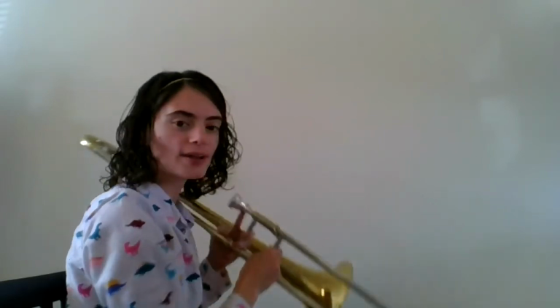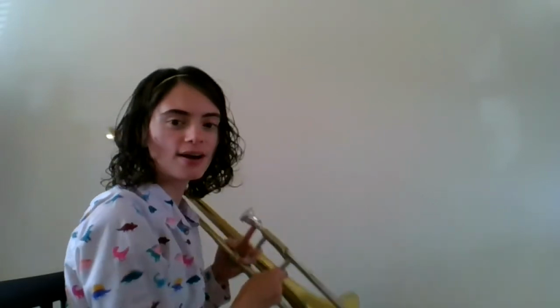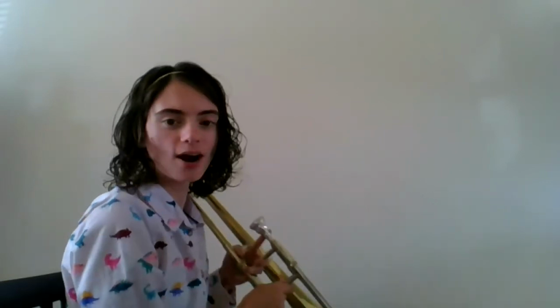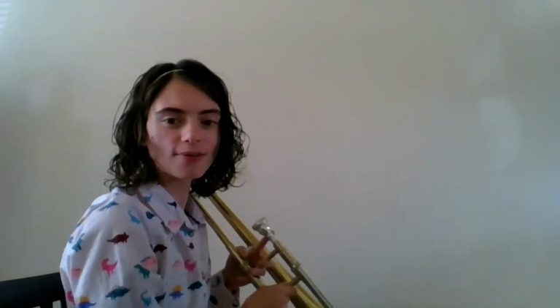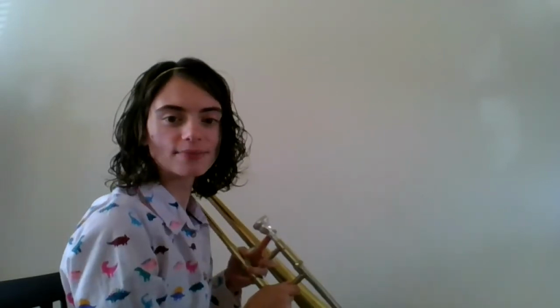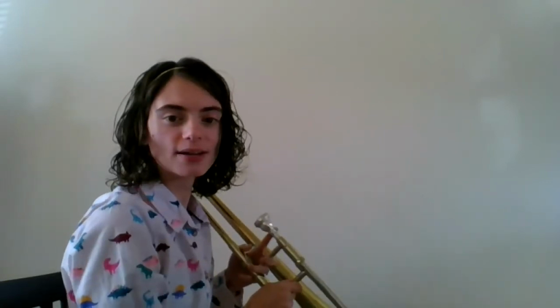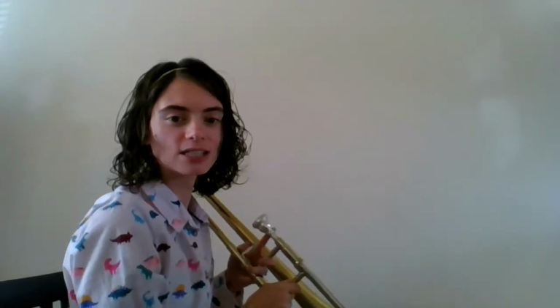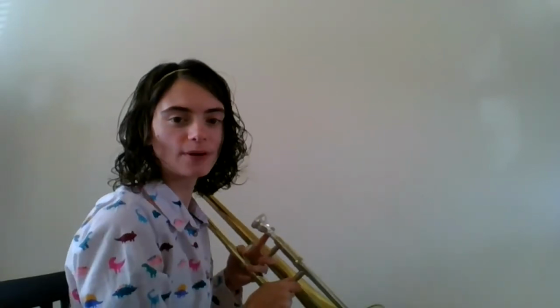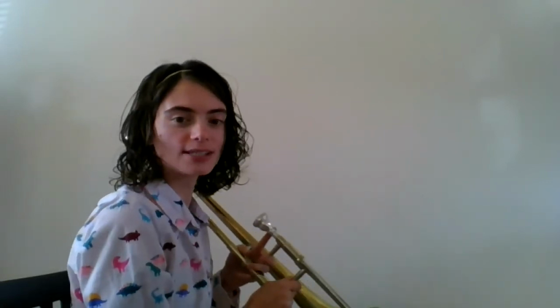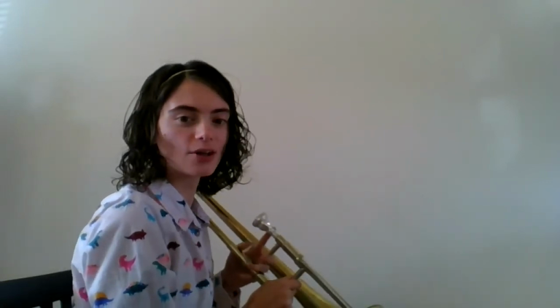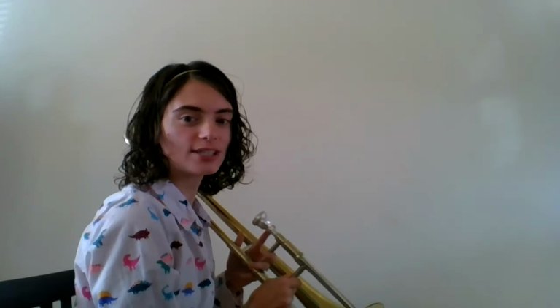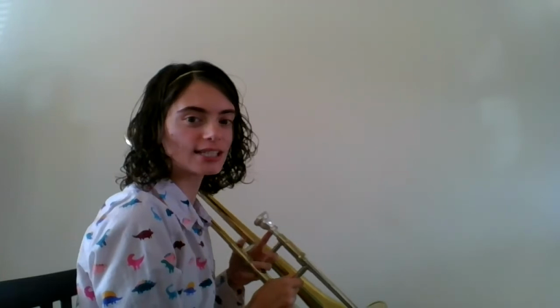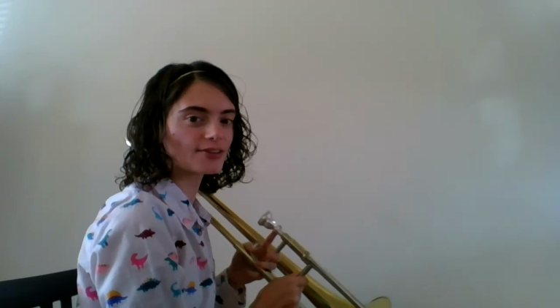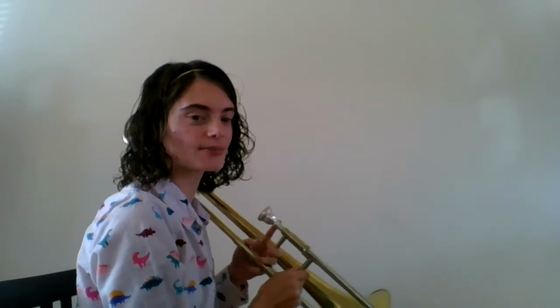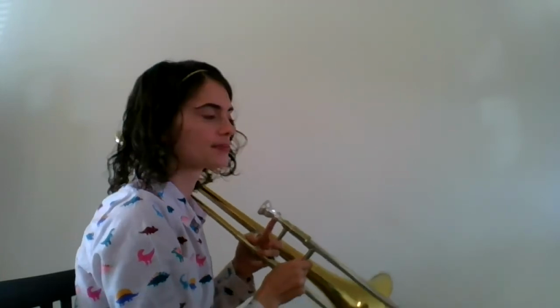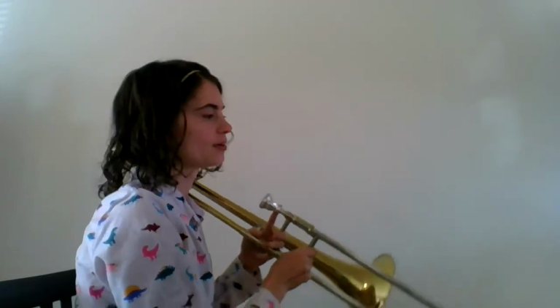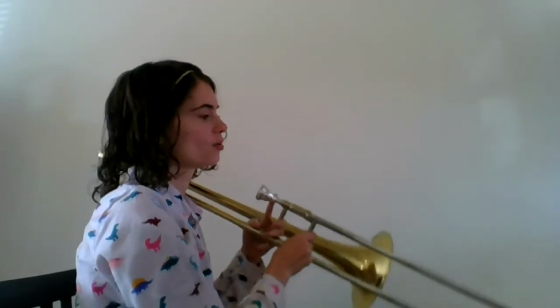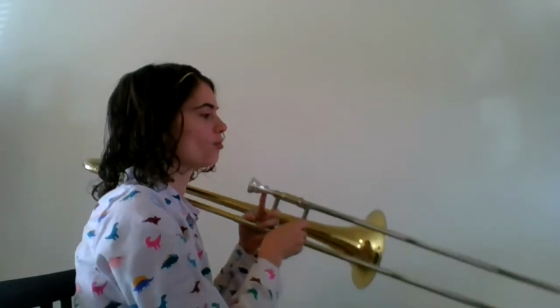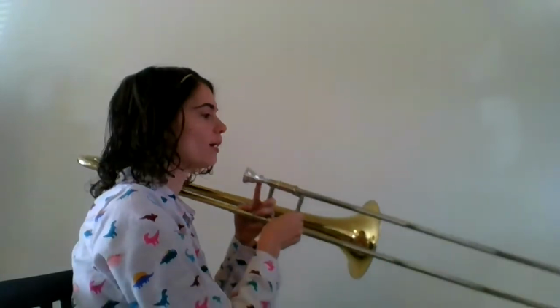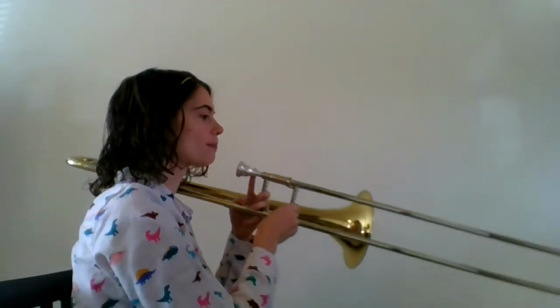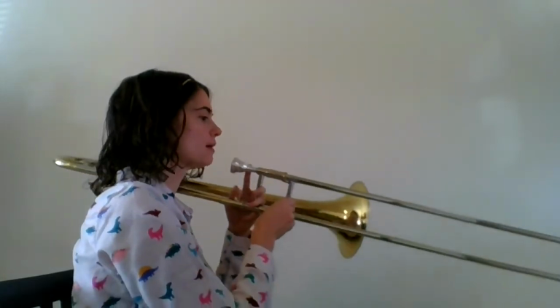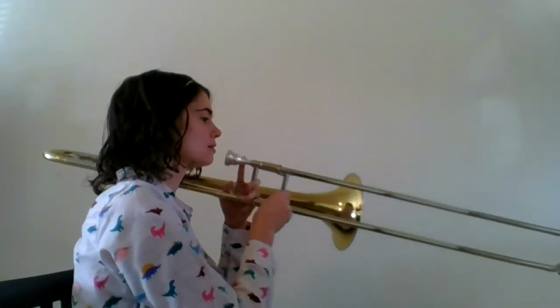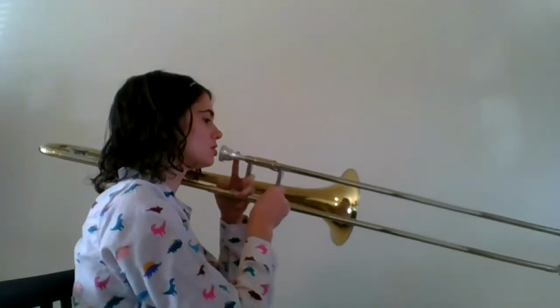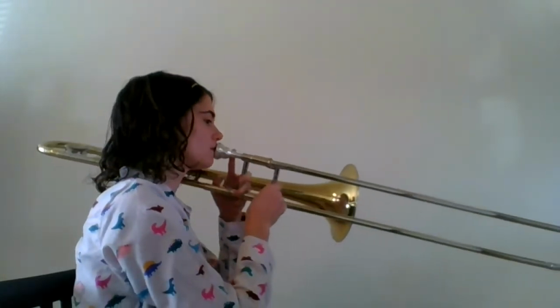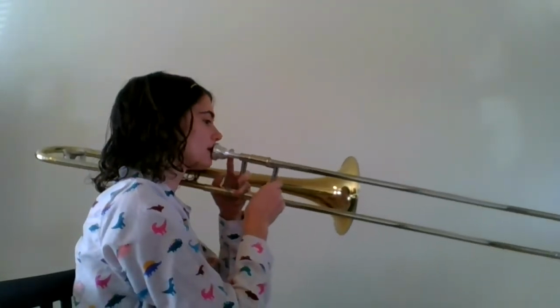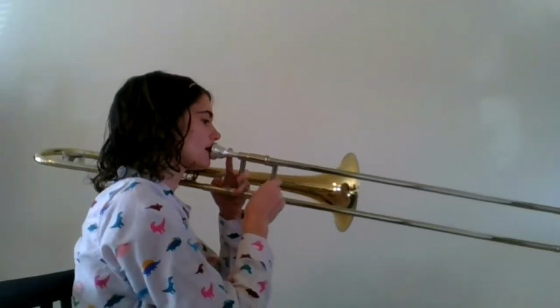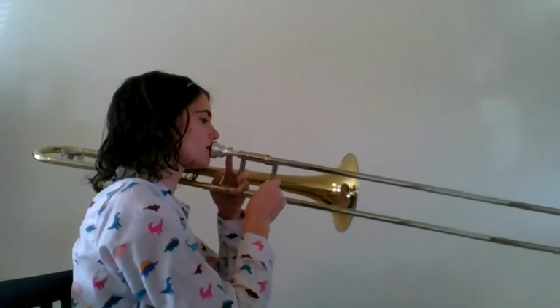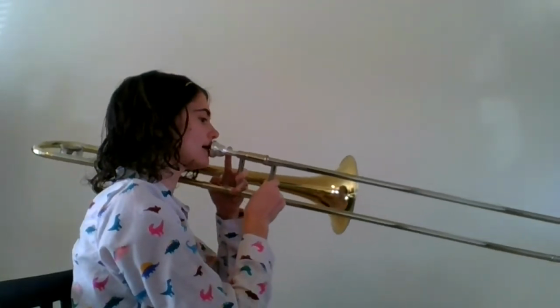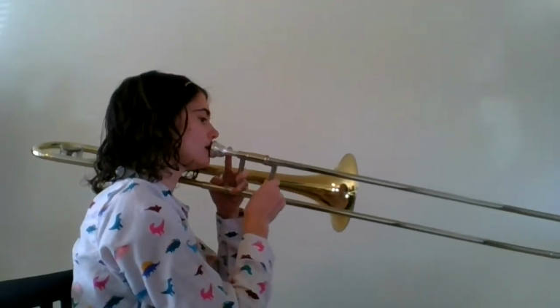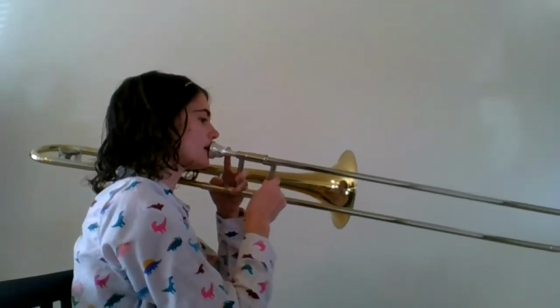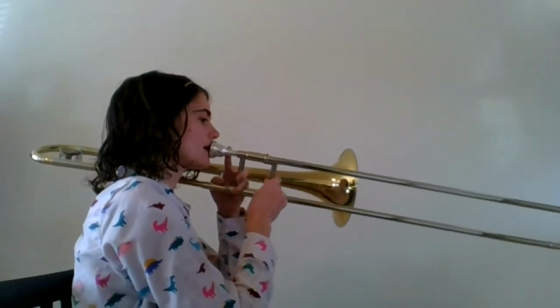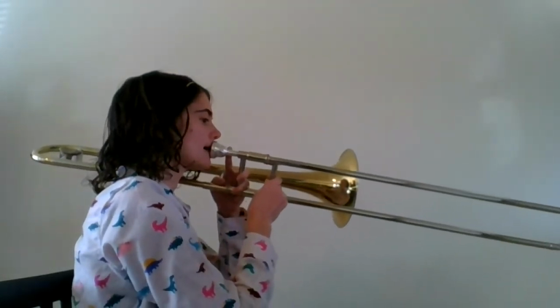Alright, let's play it slowly together. One, two, ready, go.